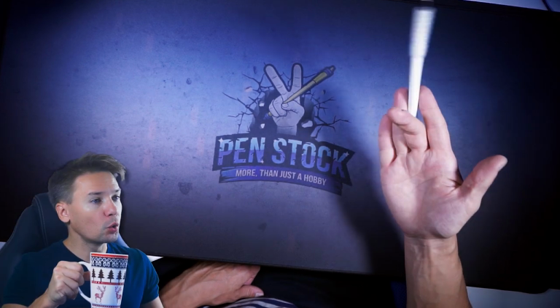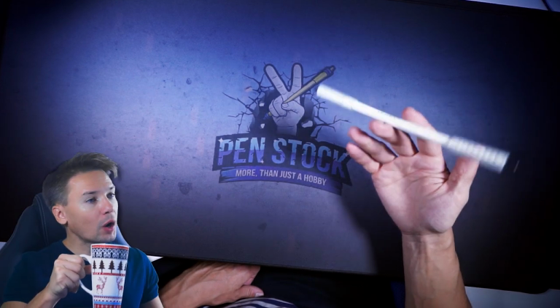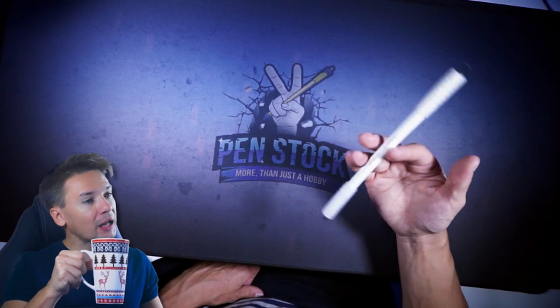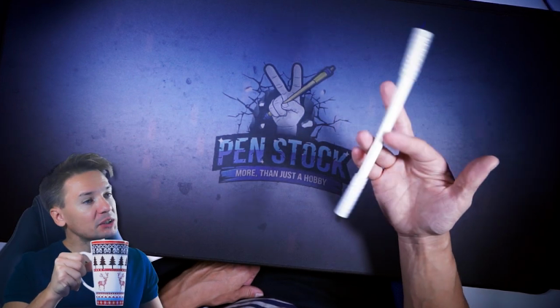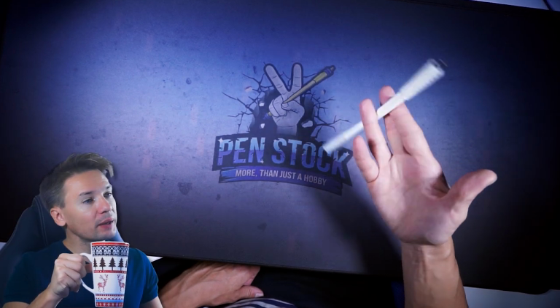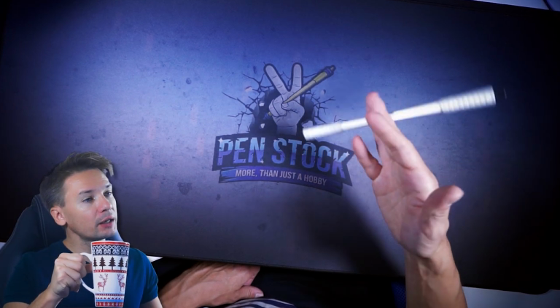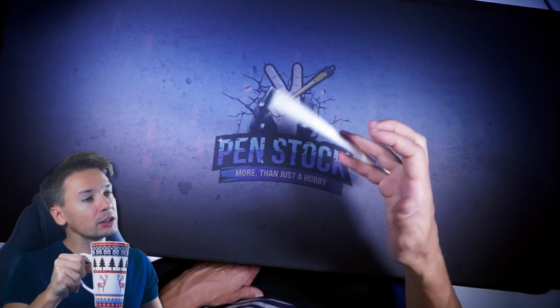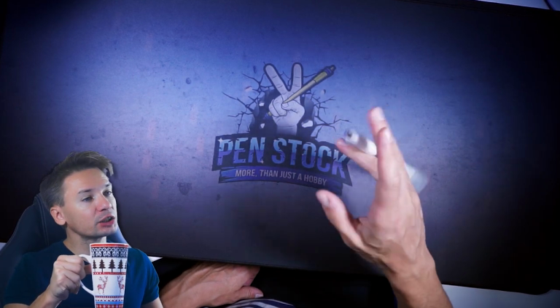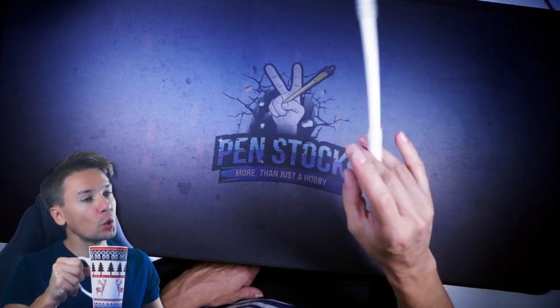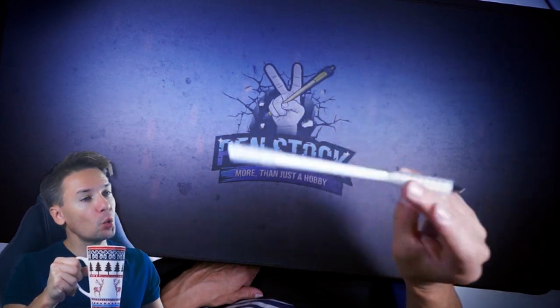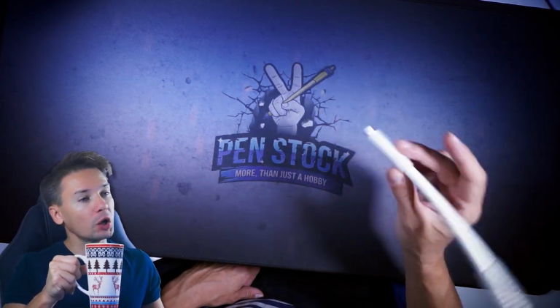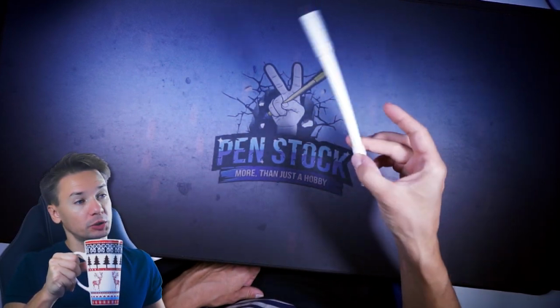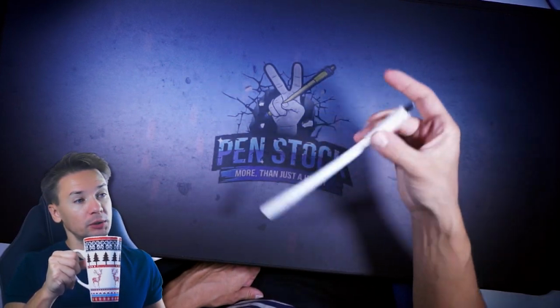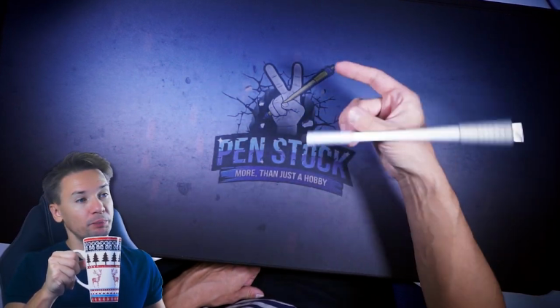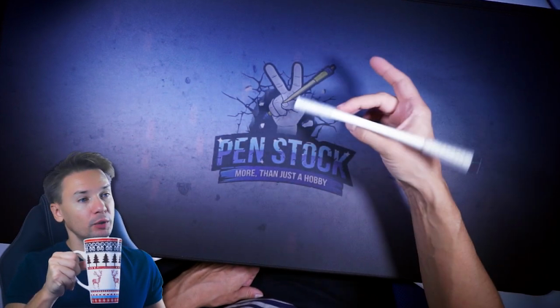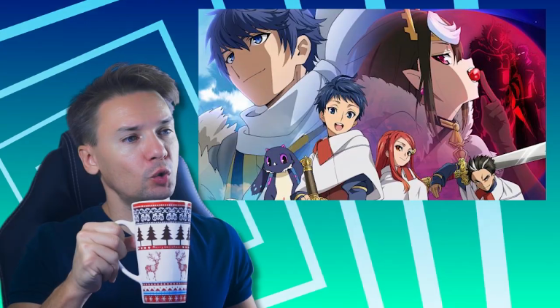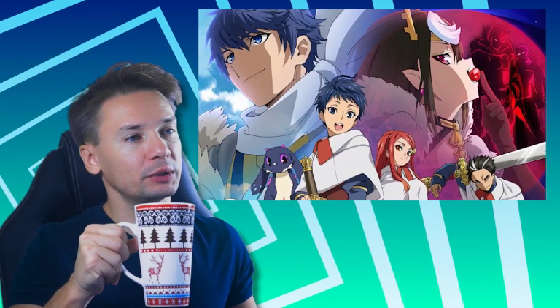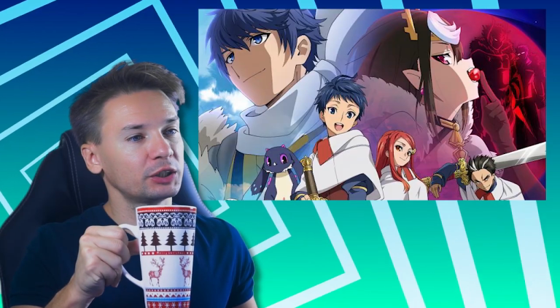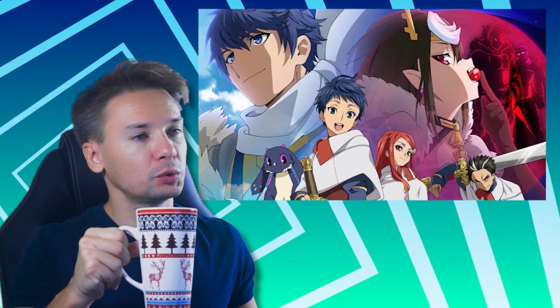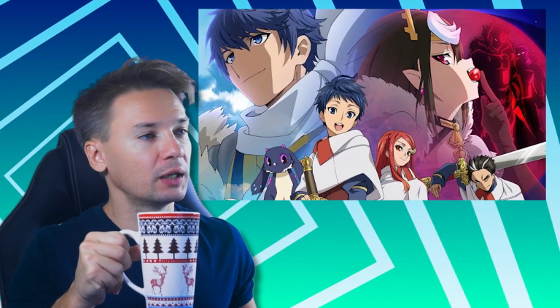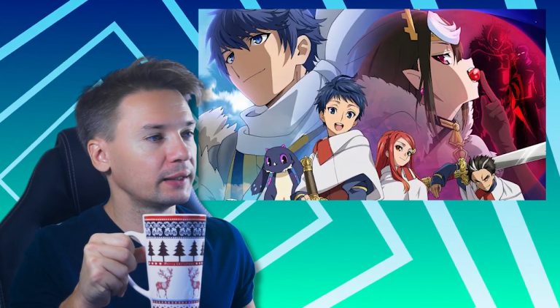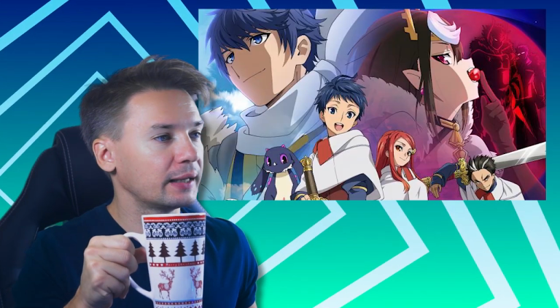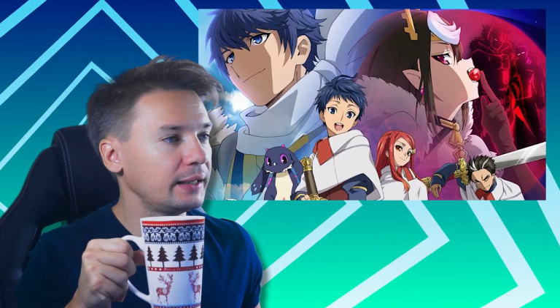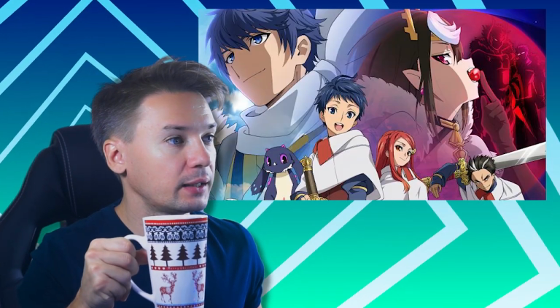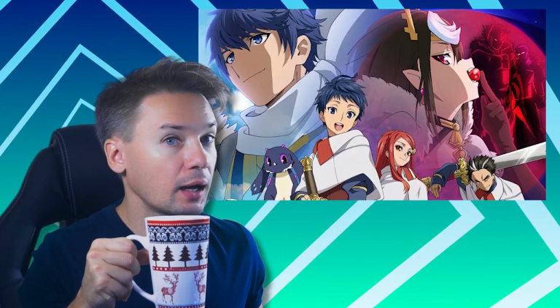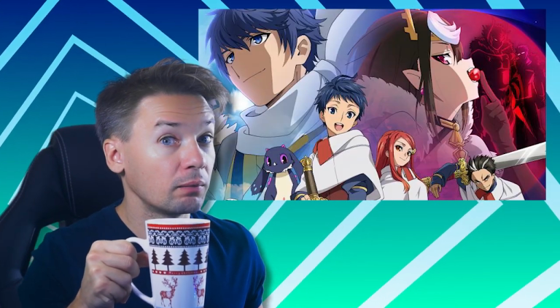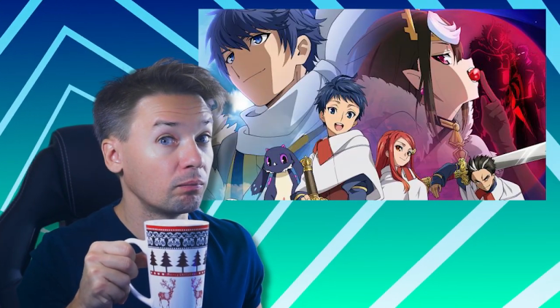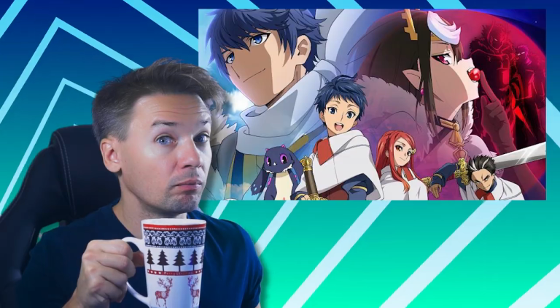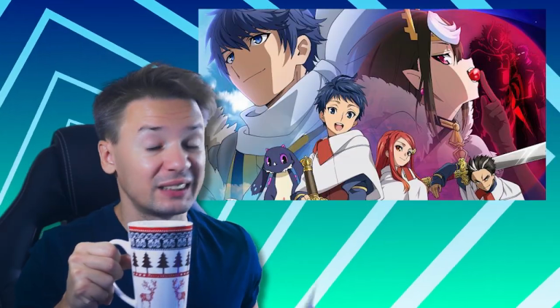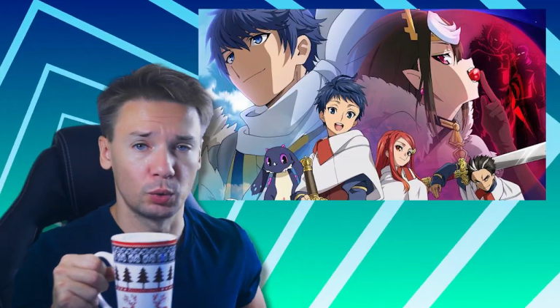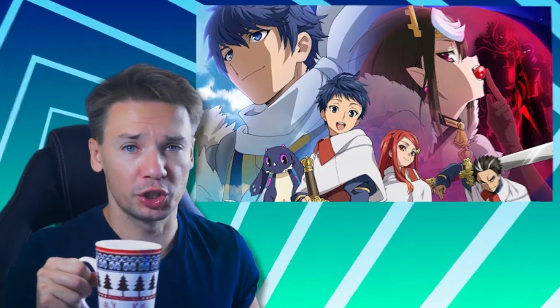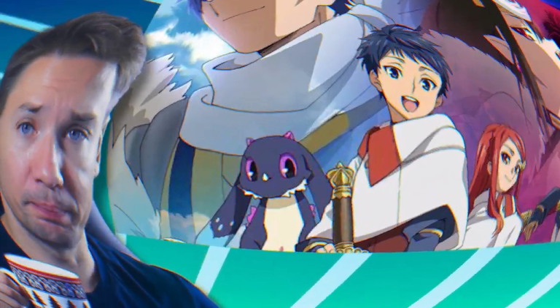So I Am a Spider, So What? — Kumo desu ga, nani ka. Let's watch it.